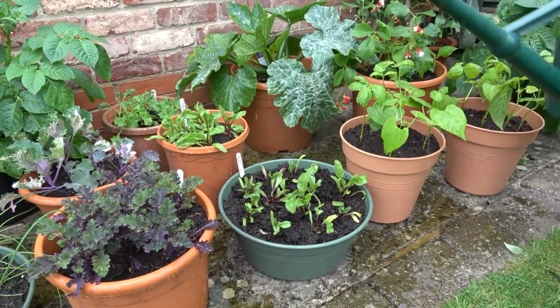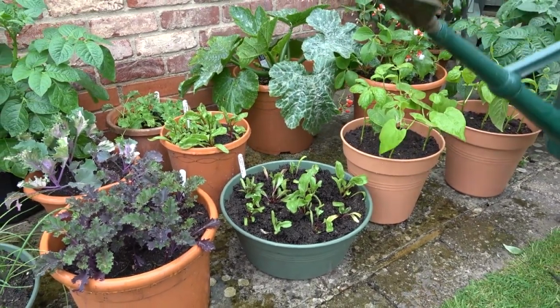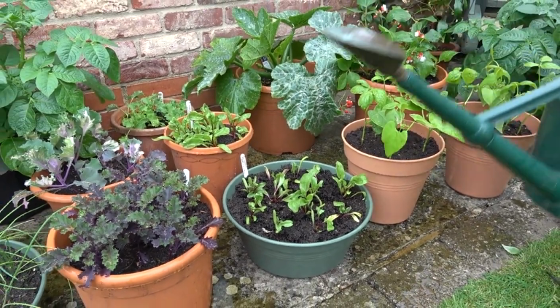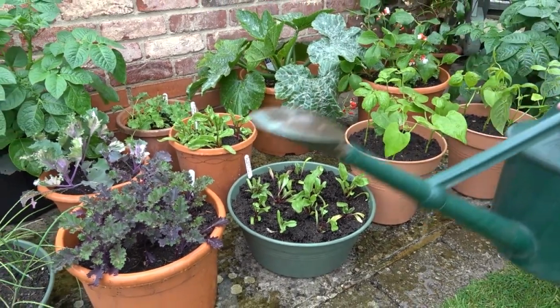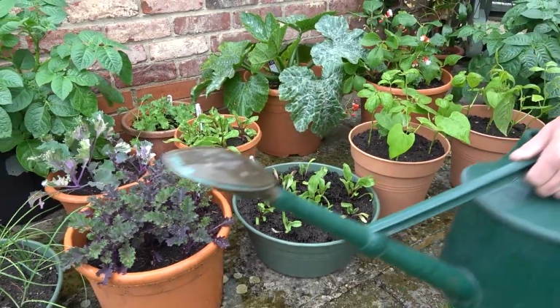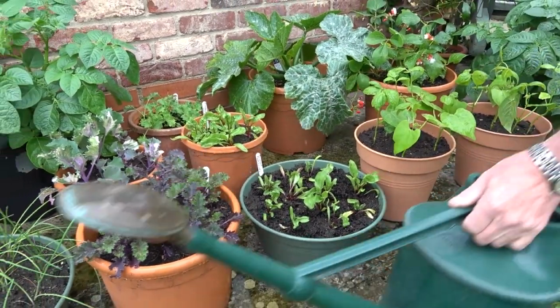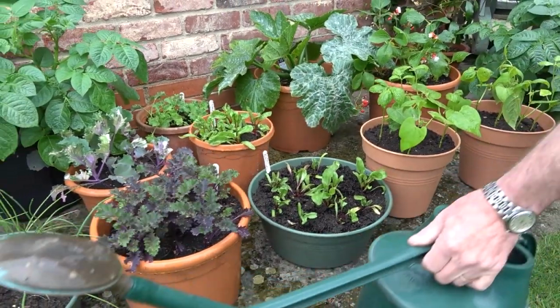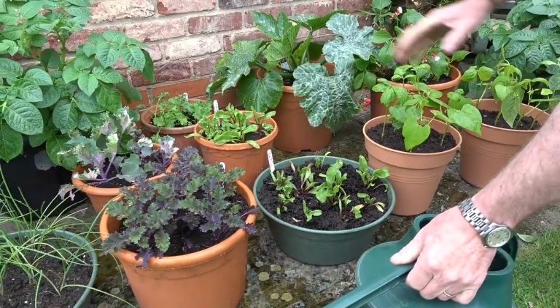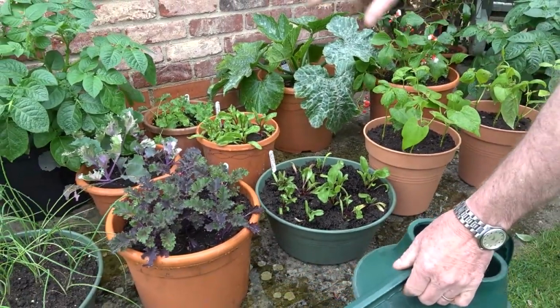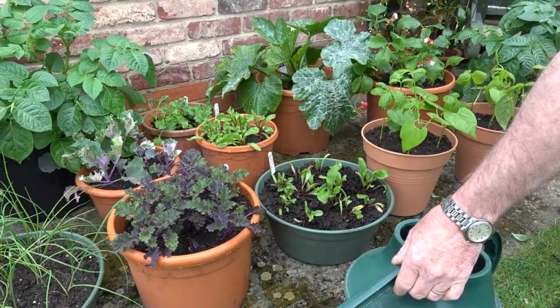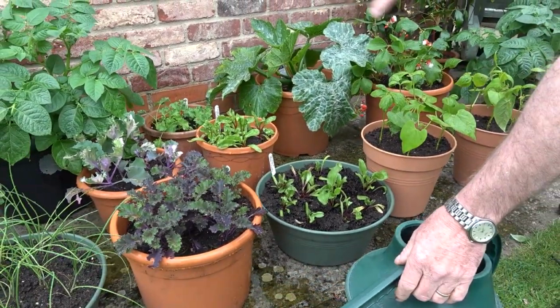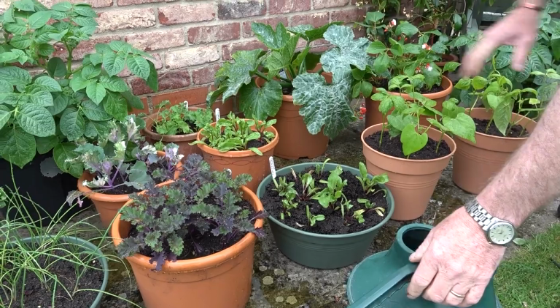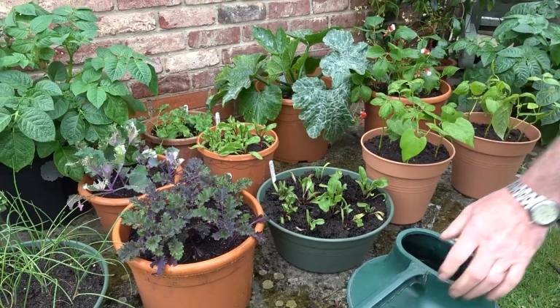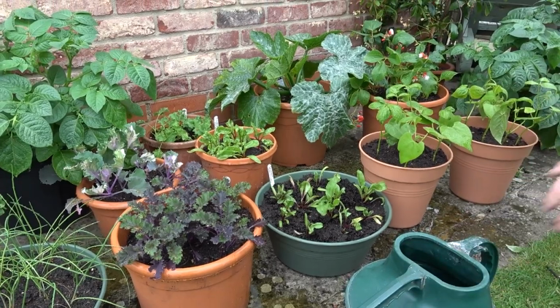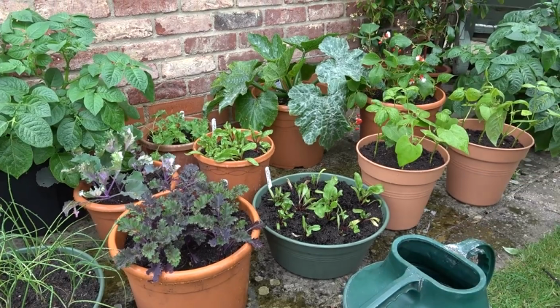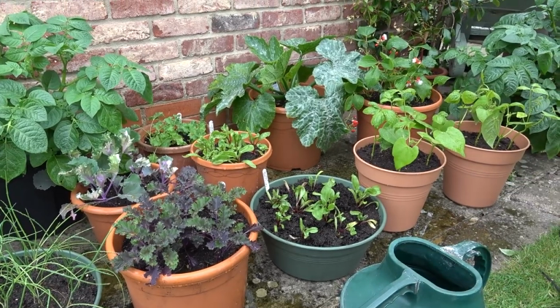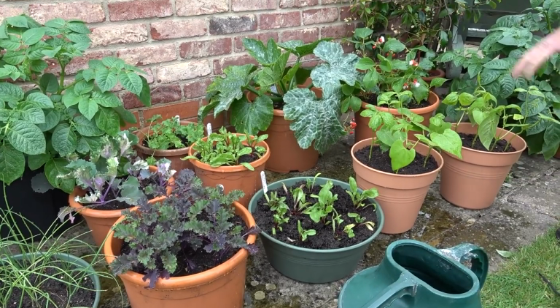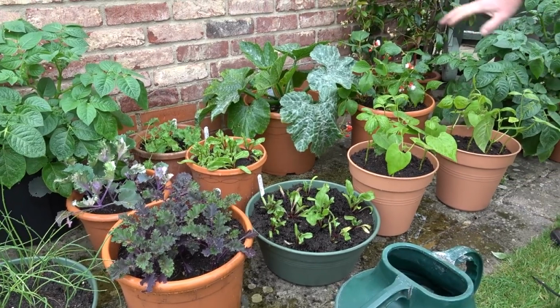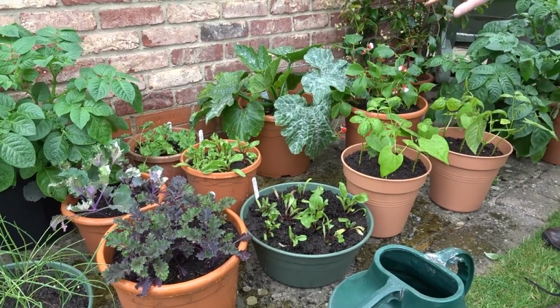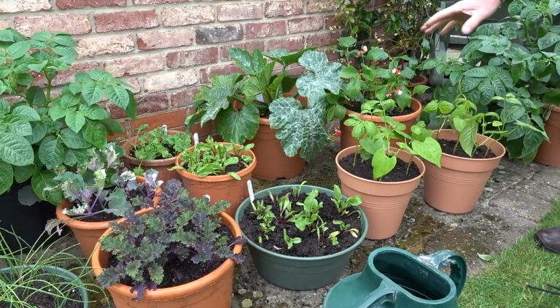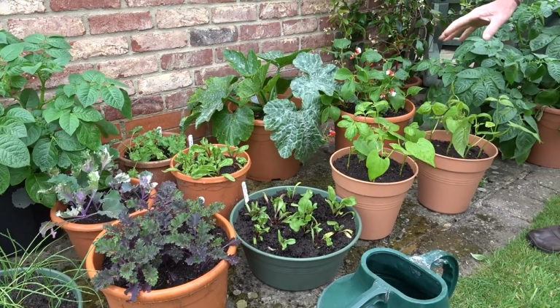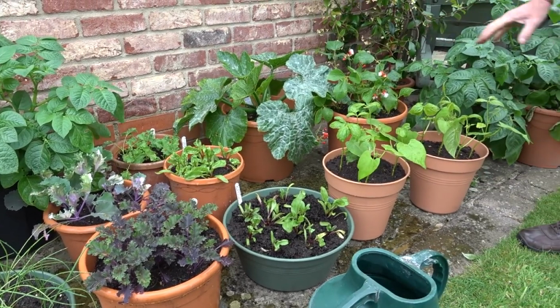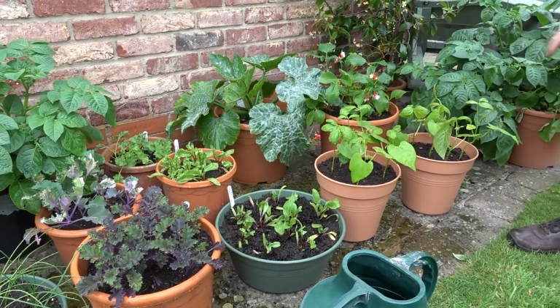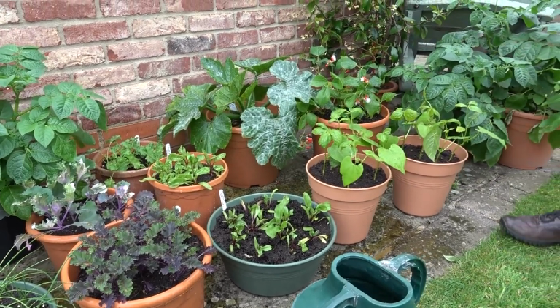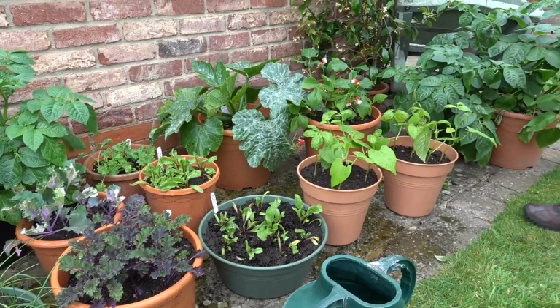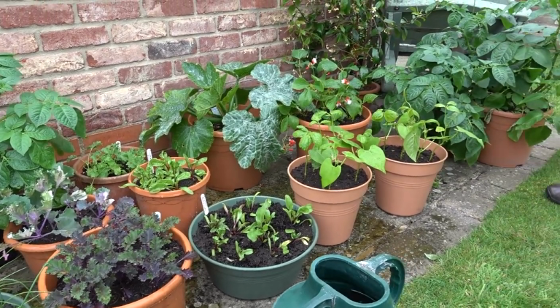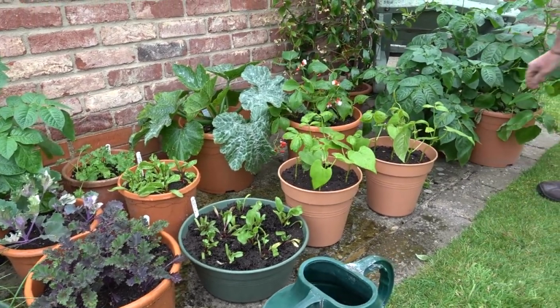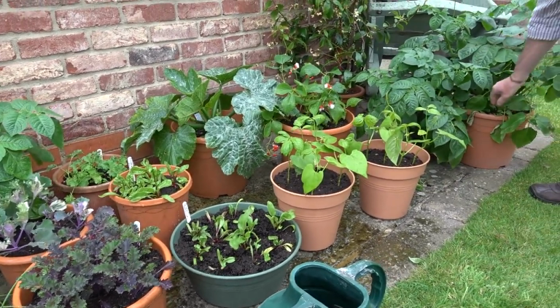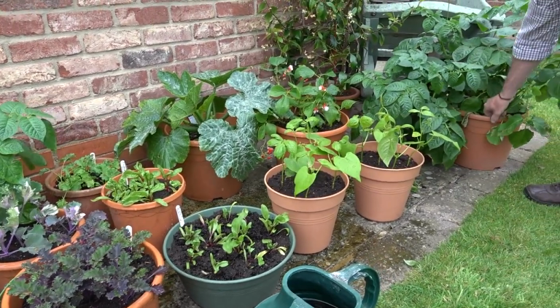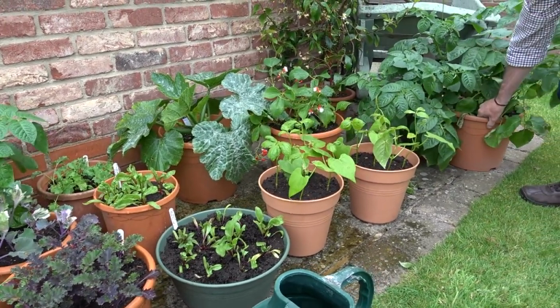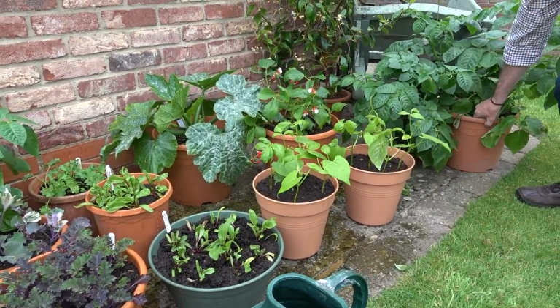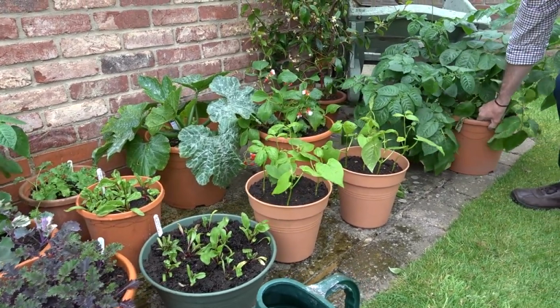I'm also giving them a liquid feed, so in the watering can there is a liquid feed in there. I'll just give them a feed over the top - that just makes sure that we're keeping them nice and healthy and green, and they will soon fill out and make some nice new growth. So in the next few weeks, couple of months or so, we'll be getting lots of things off this.